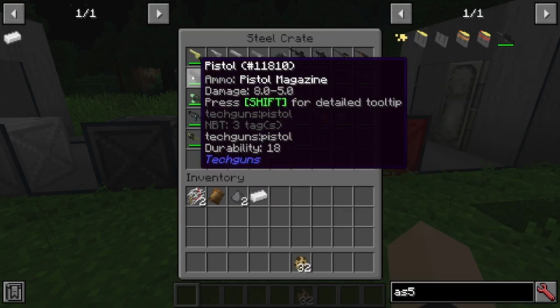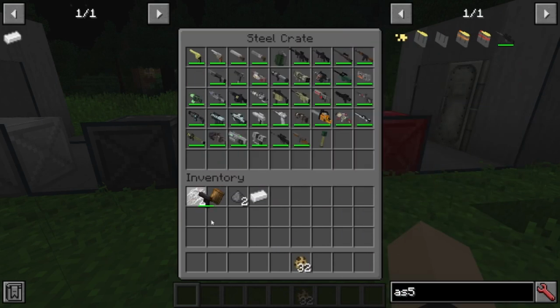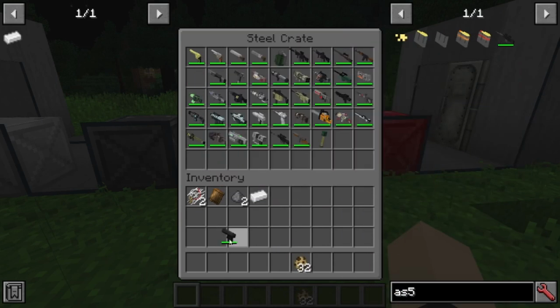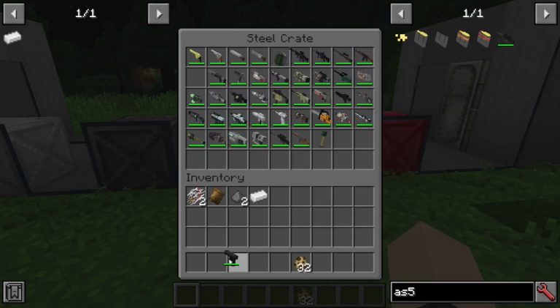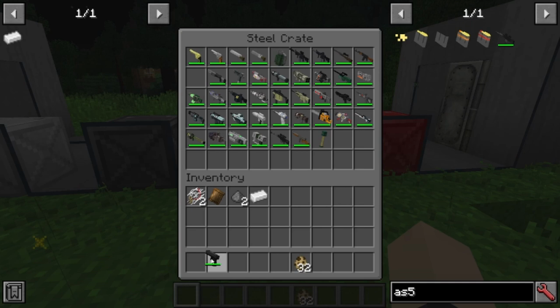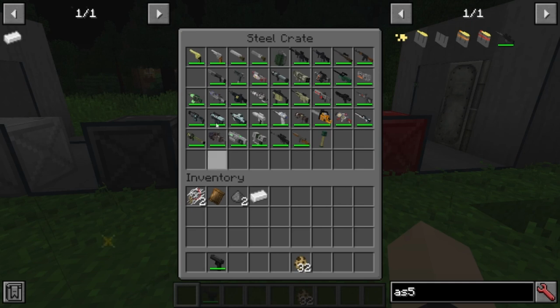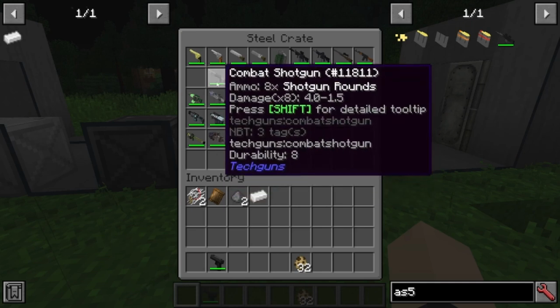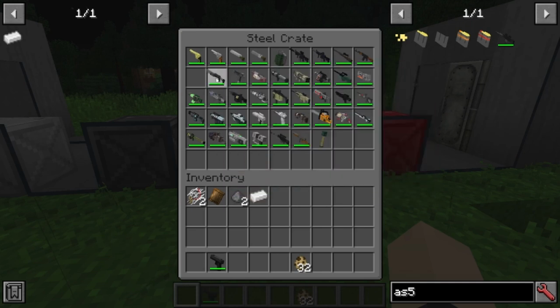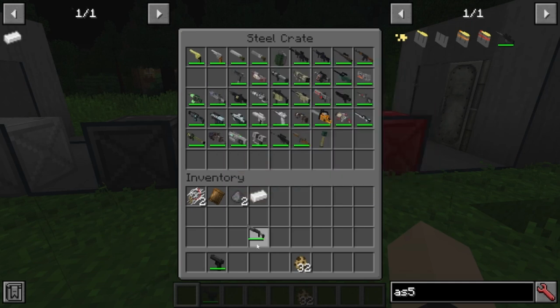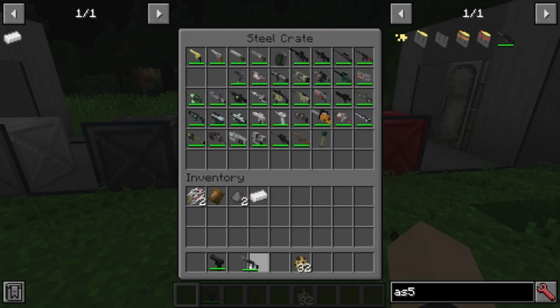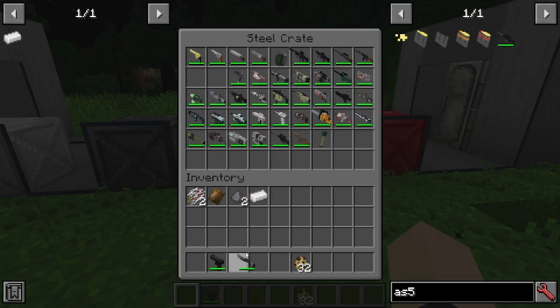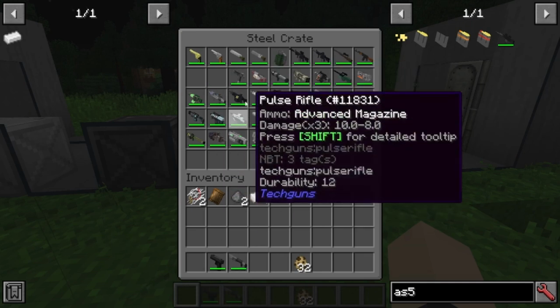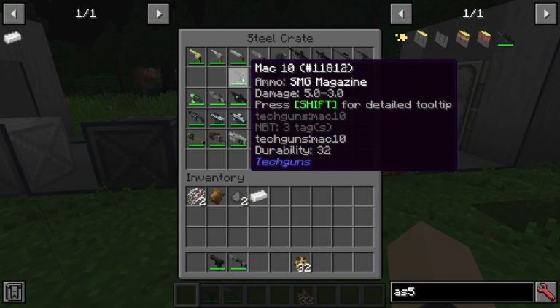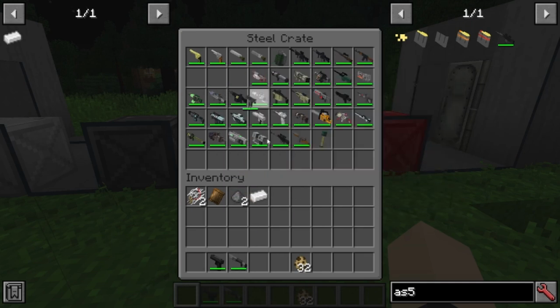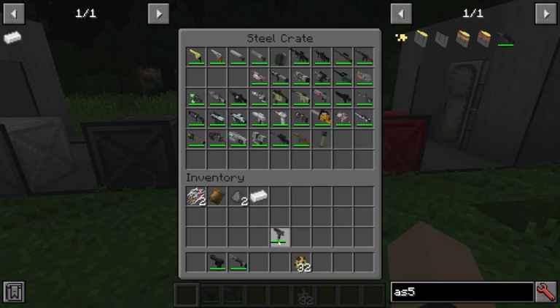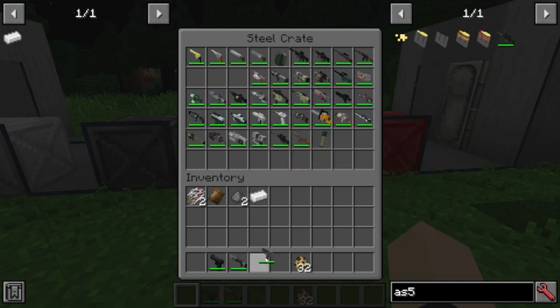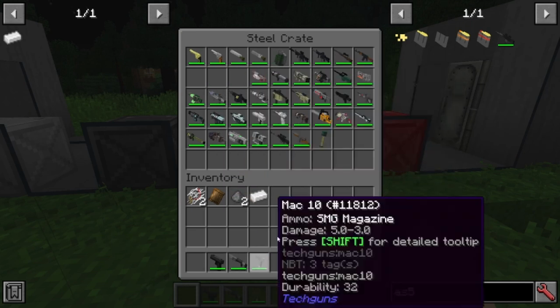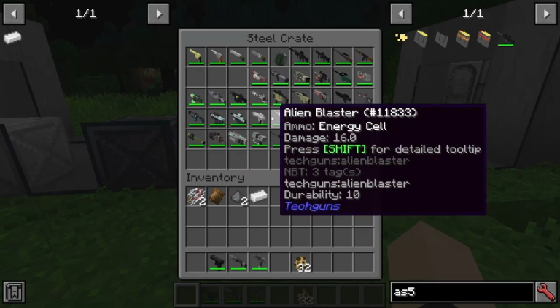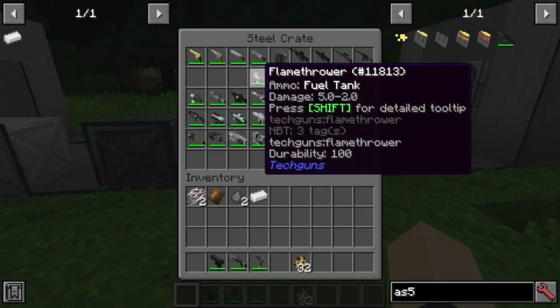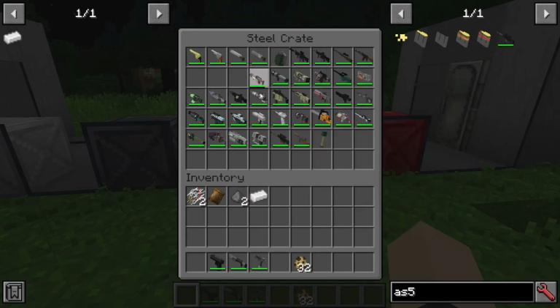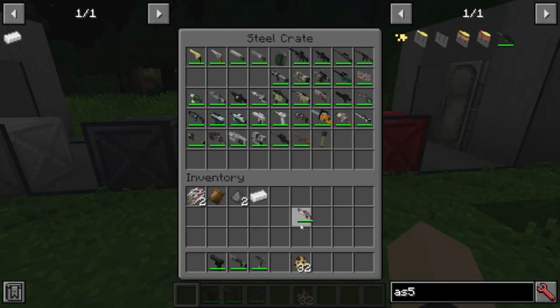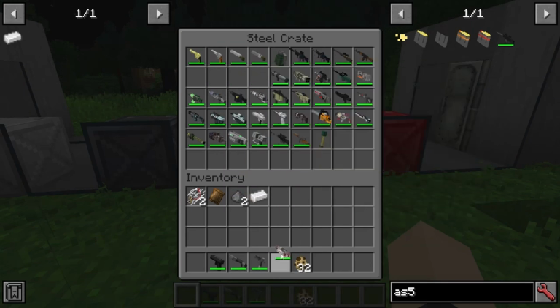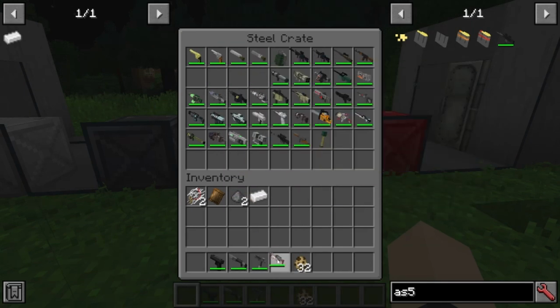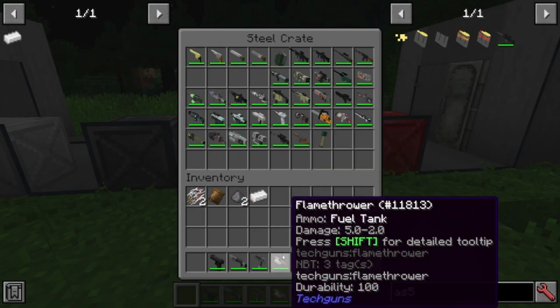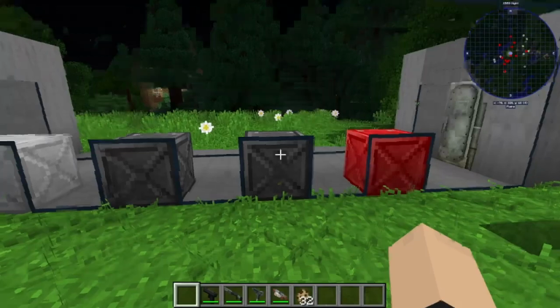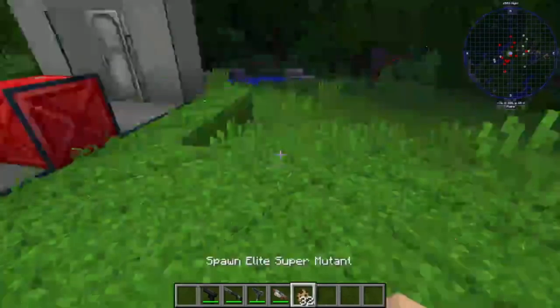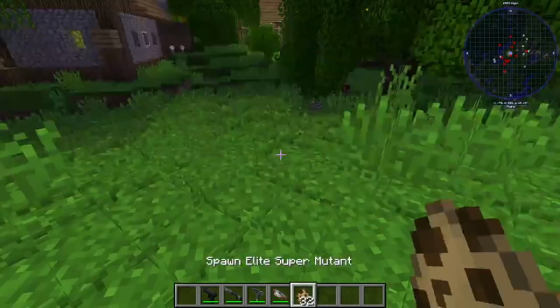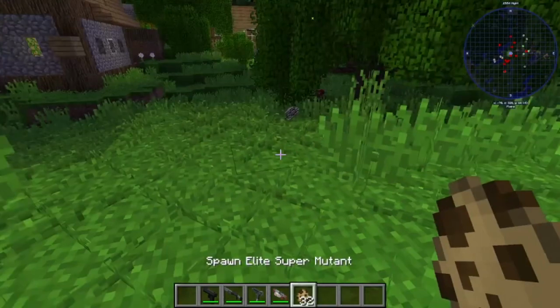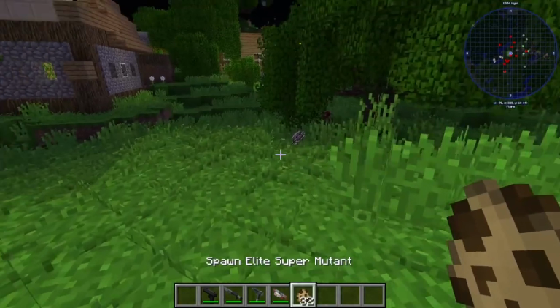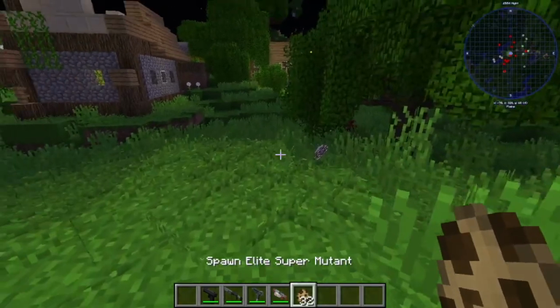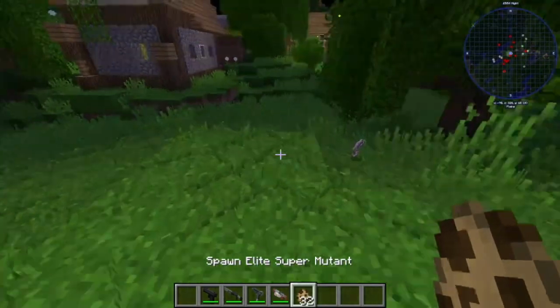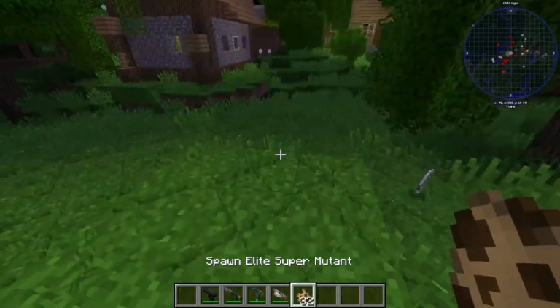Next, we have our pistol, our combat shotgun, our MAC-10, and our flamethrower, which is absolutely fun to use.